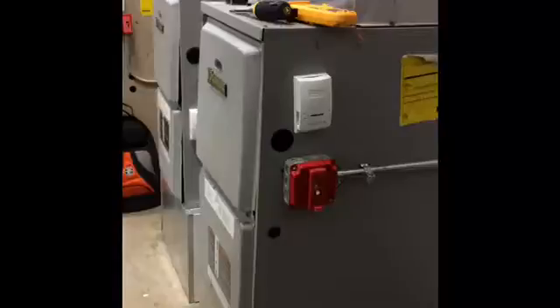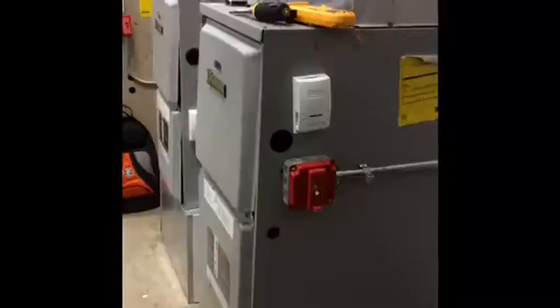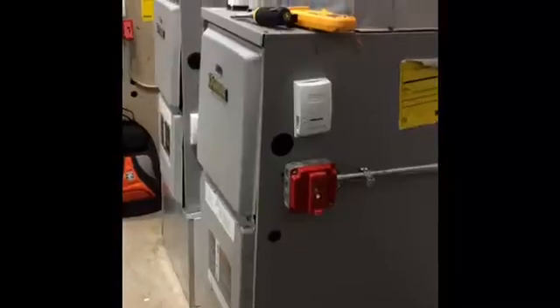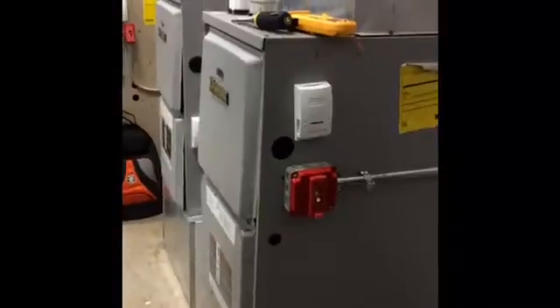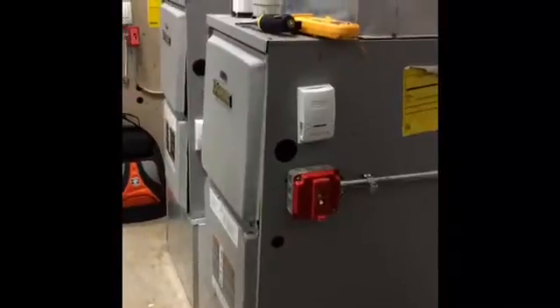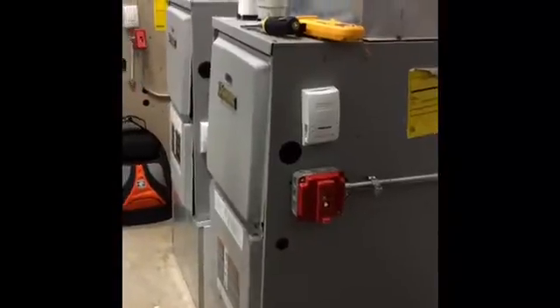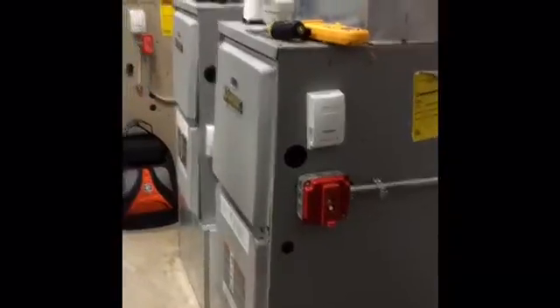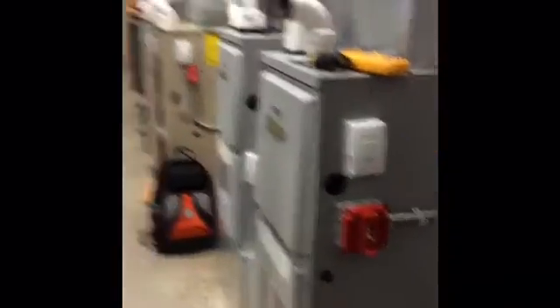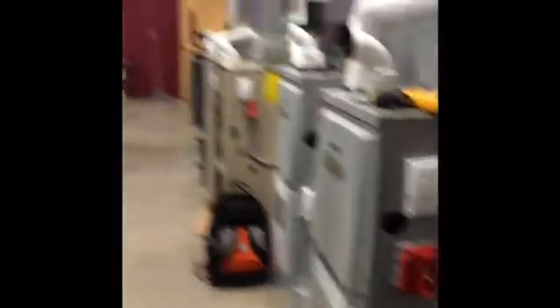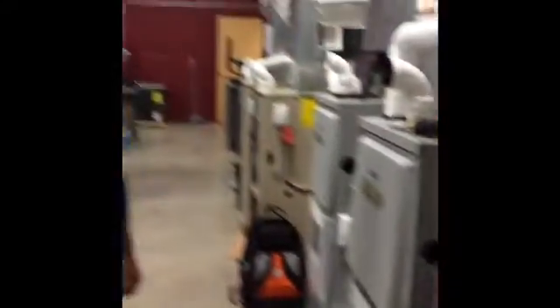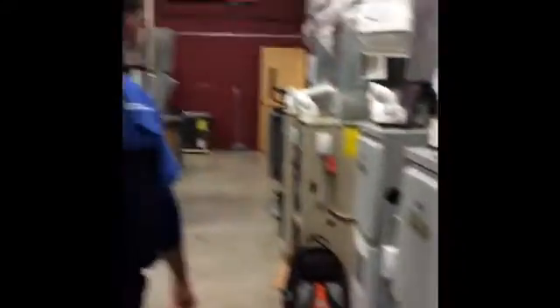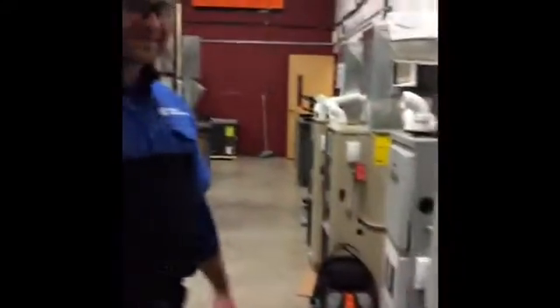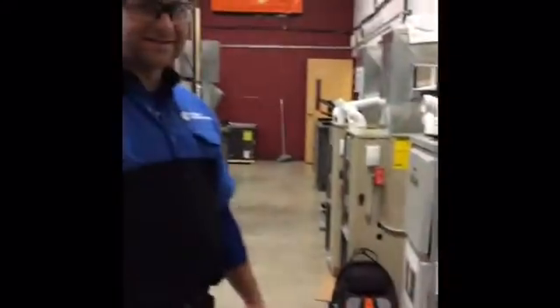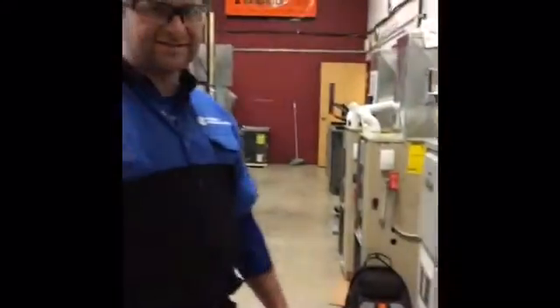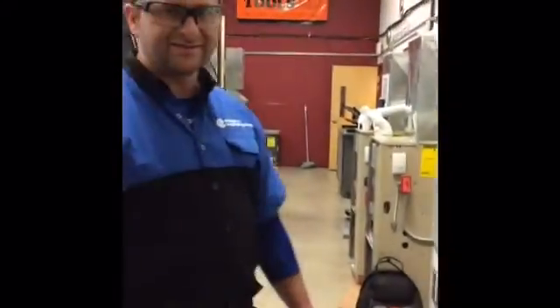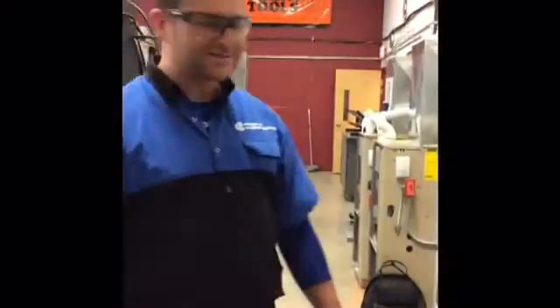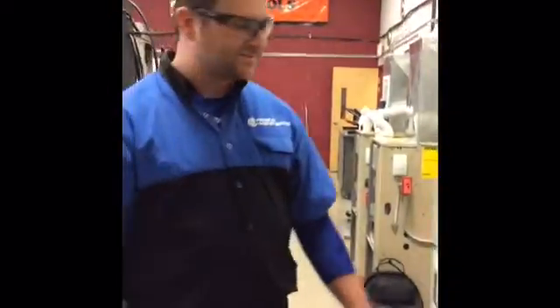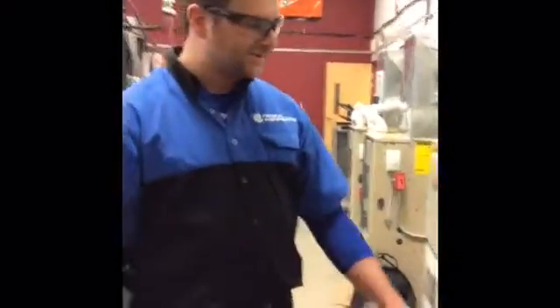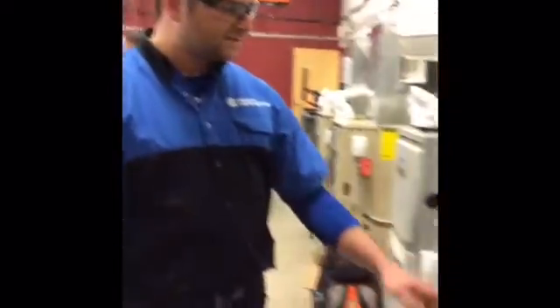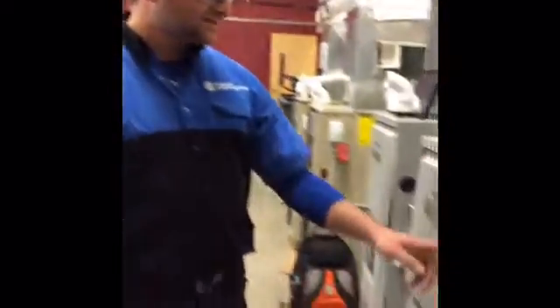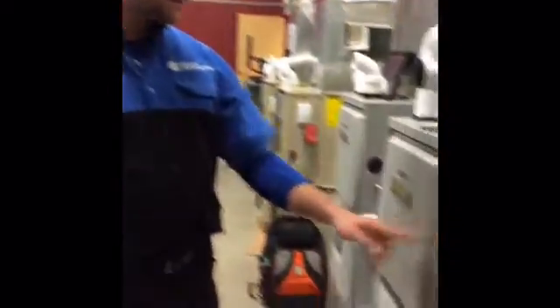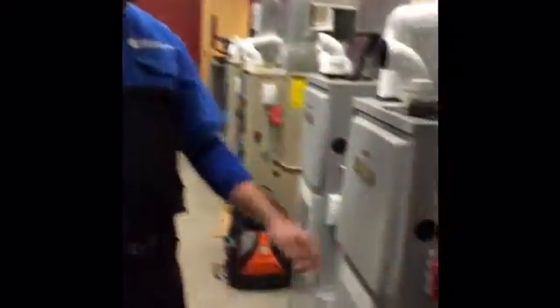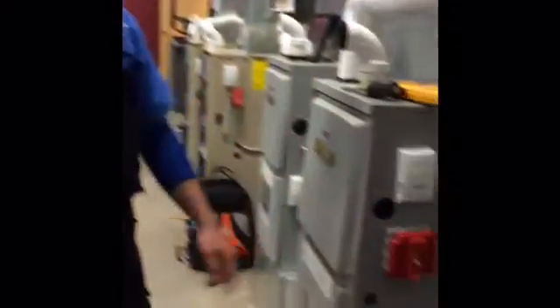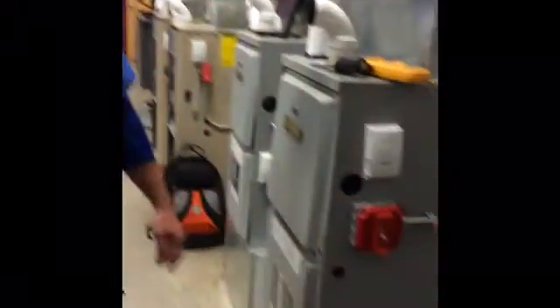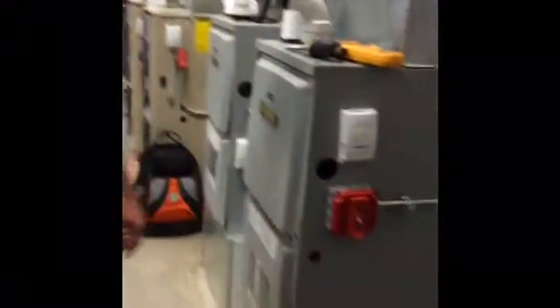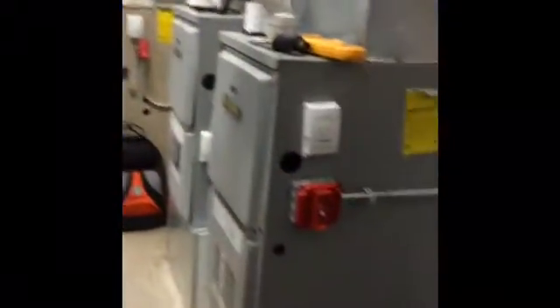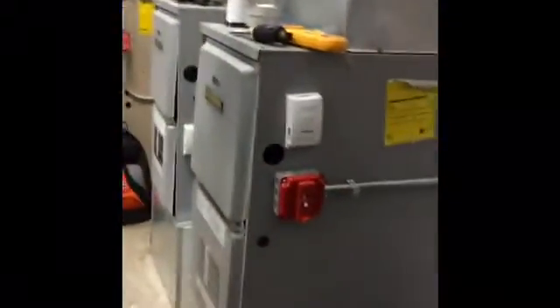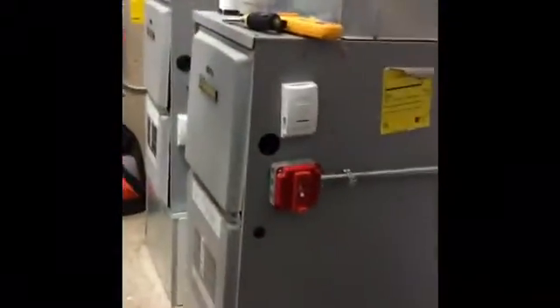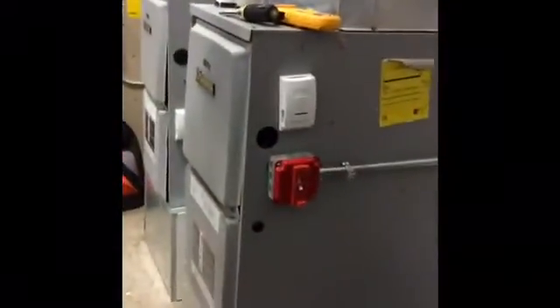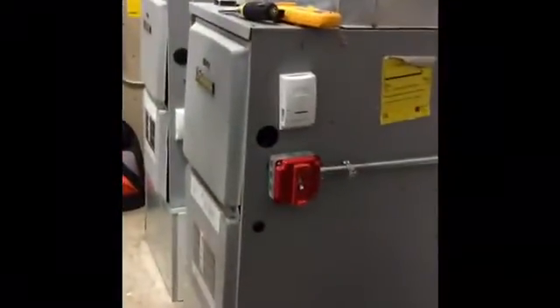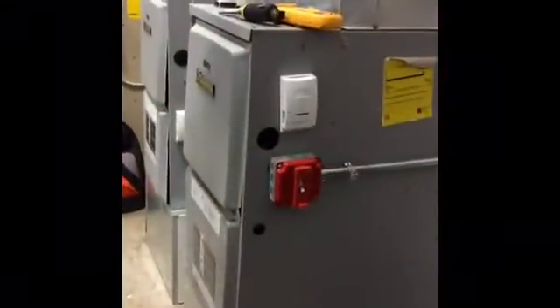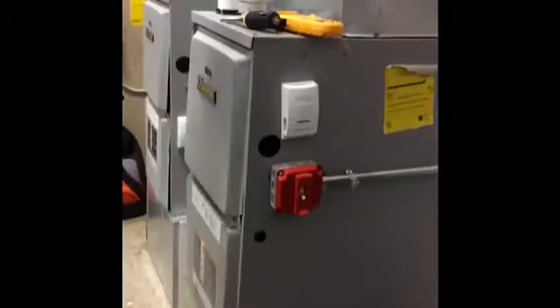Hi, this is Jeff. Today we're going to be setting the heat anticipator on our gas-fired furnace.